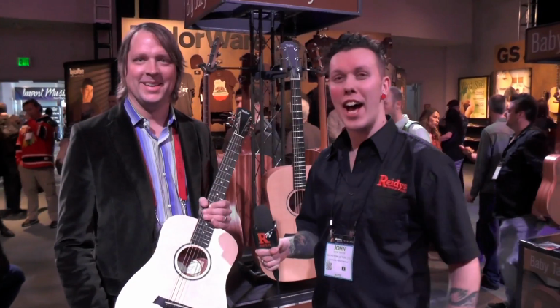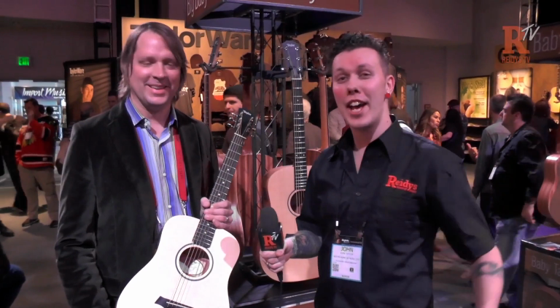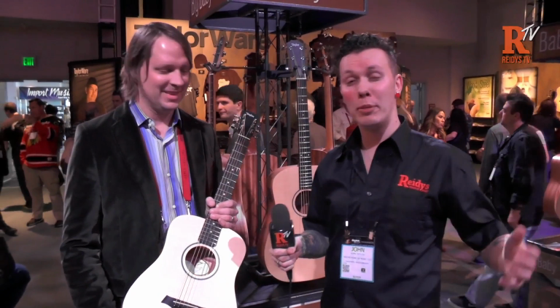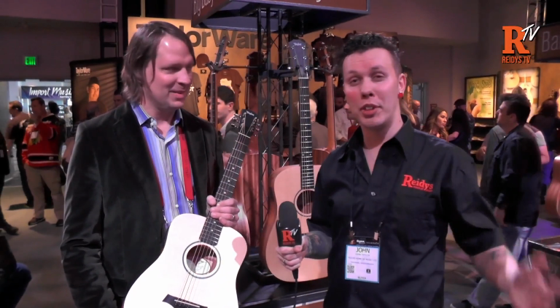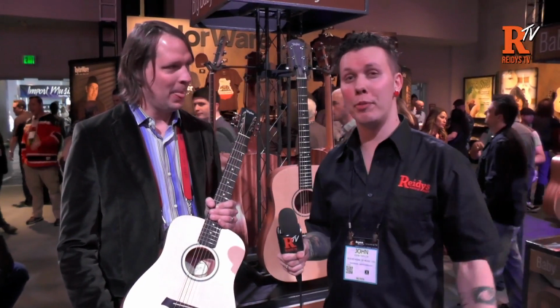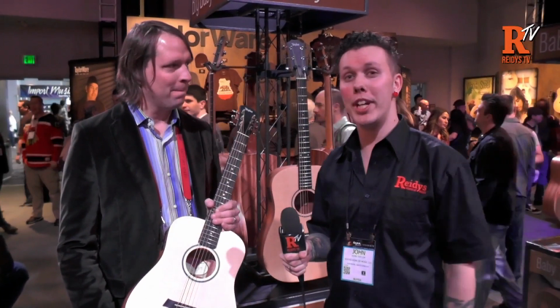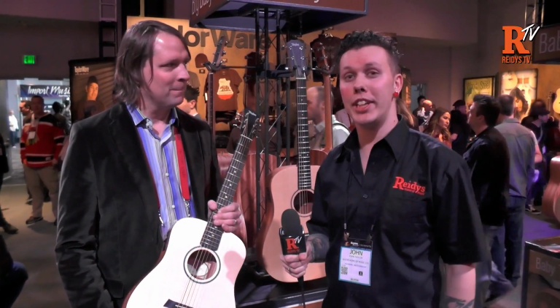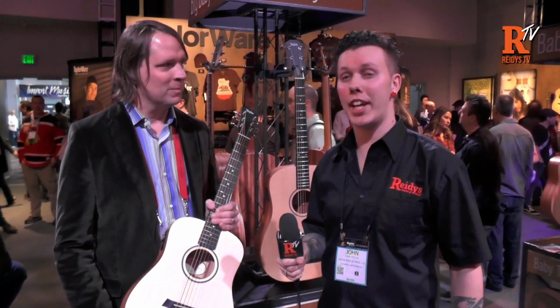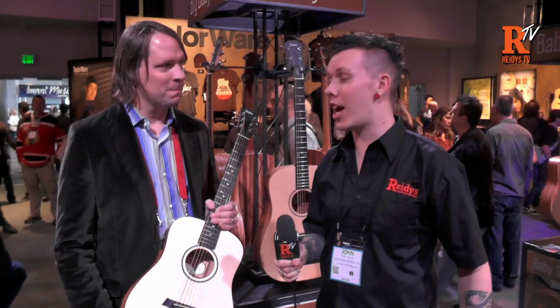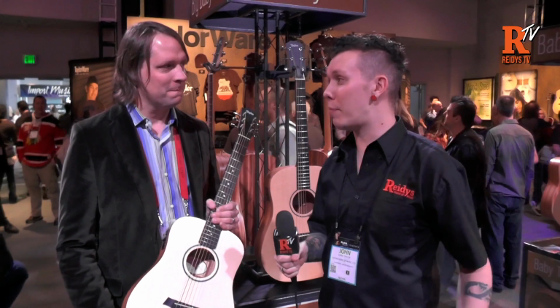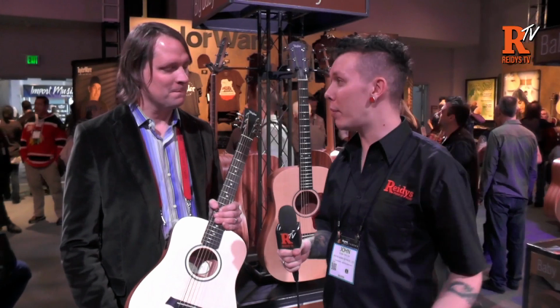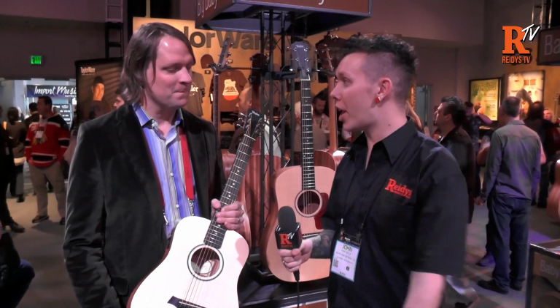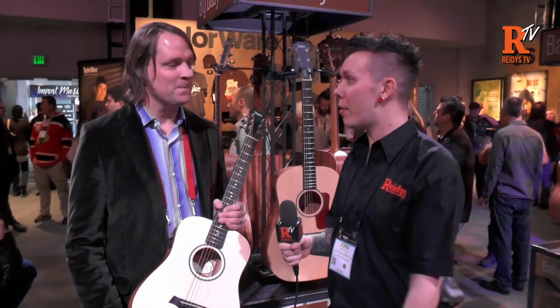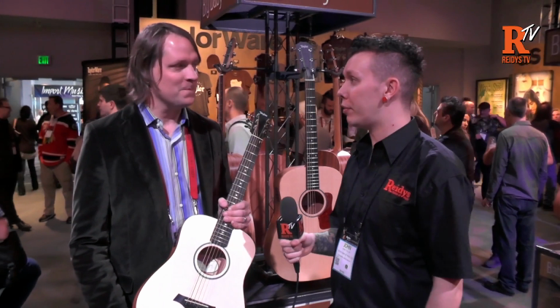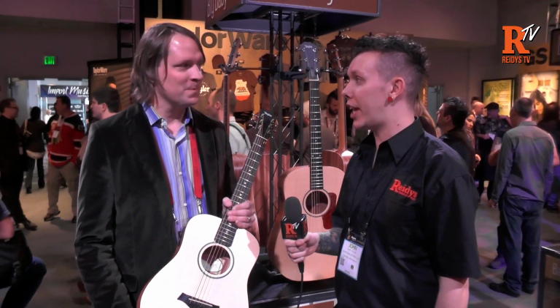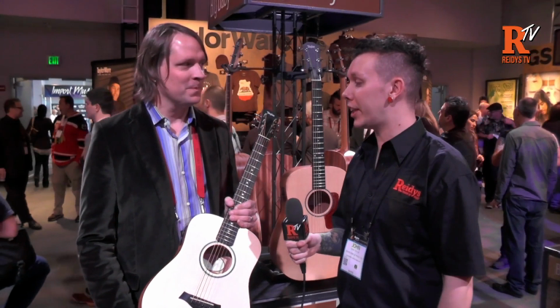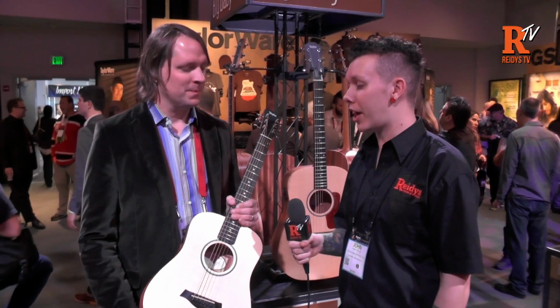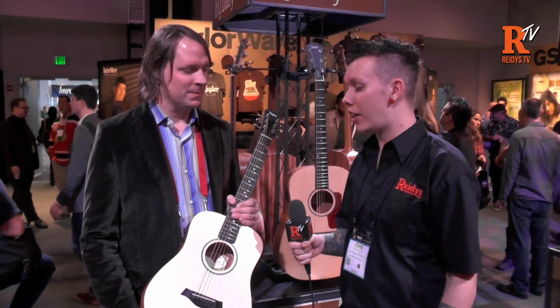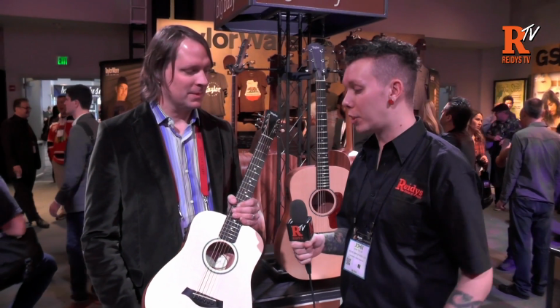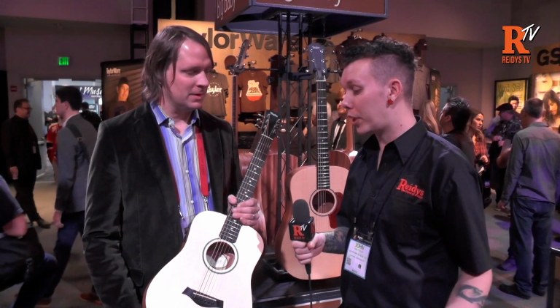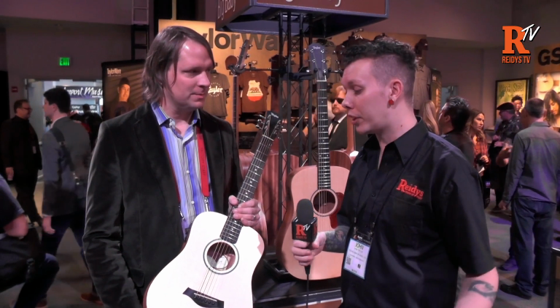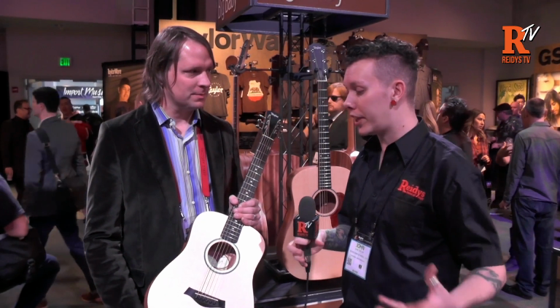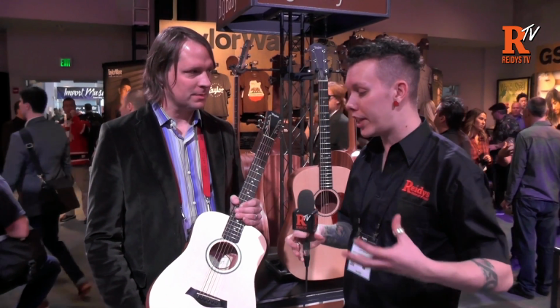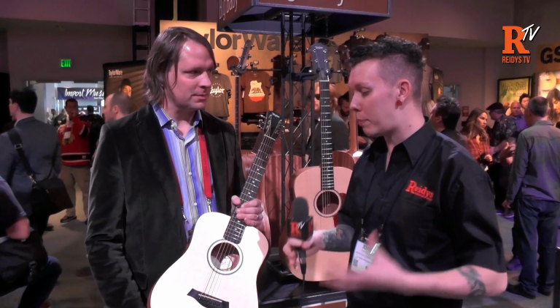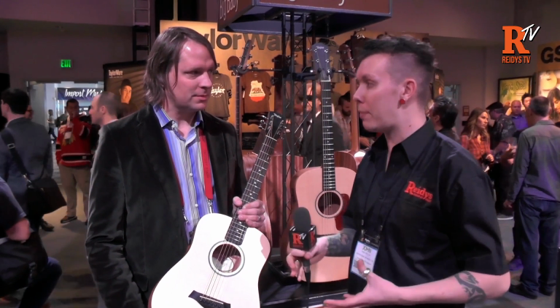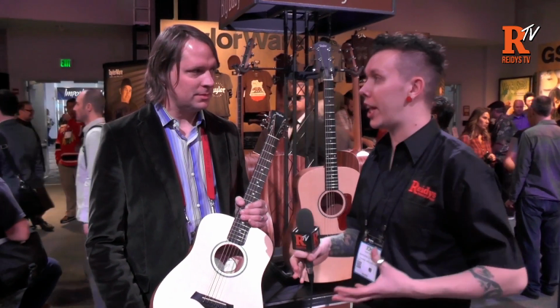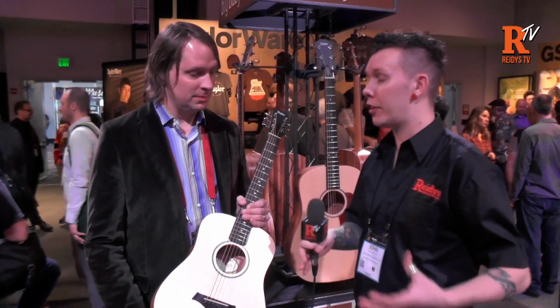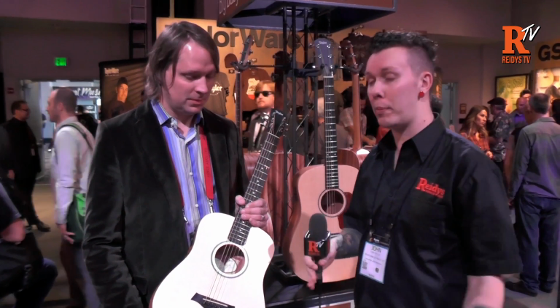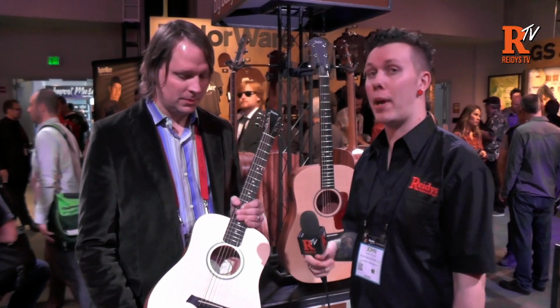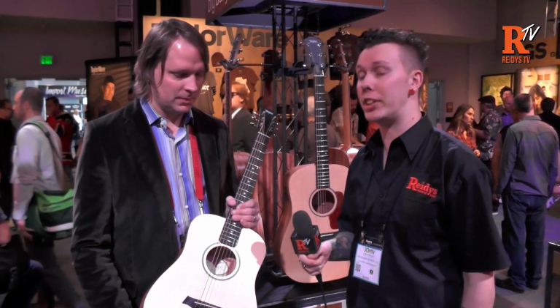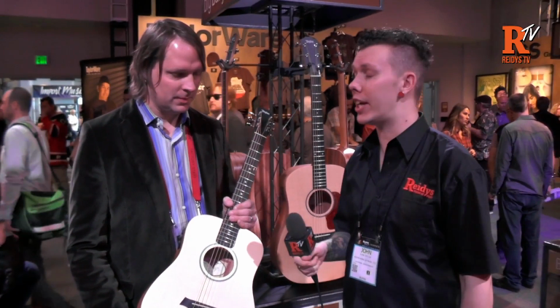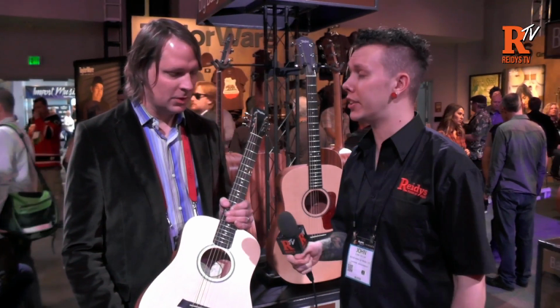Hi, I'm John from Reedy's. I'm here with Aaron from Taylor Guitars, and we're going to look at the Baby Taylor and the Big Baby Taylor.